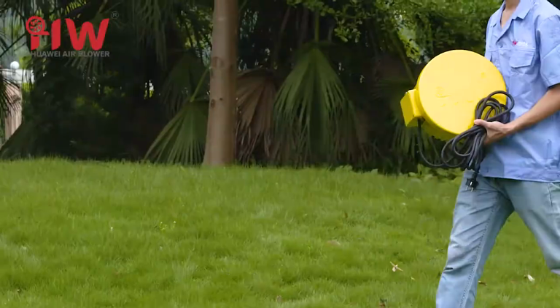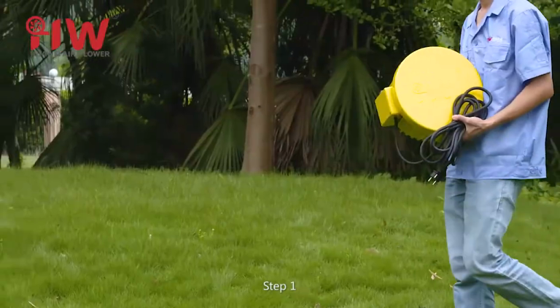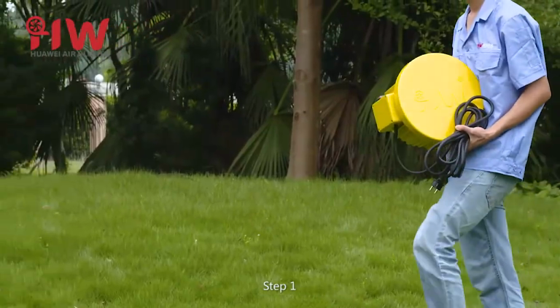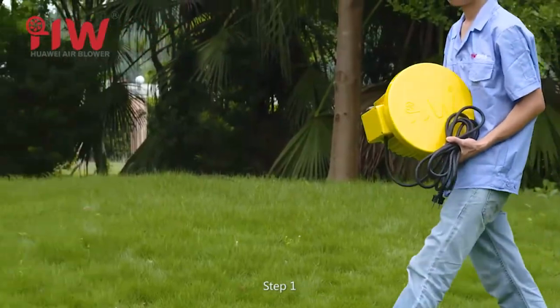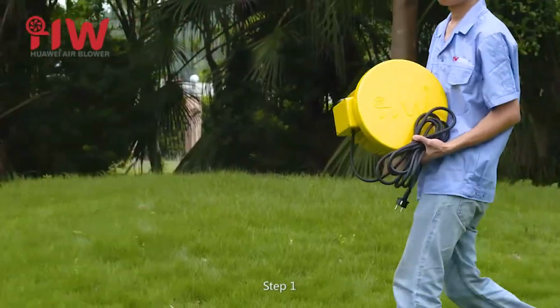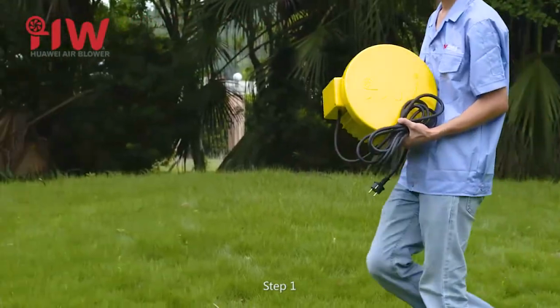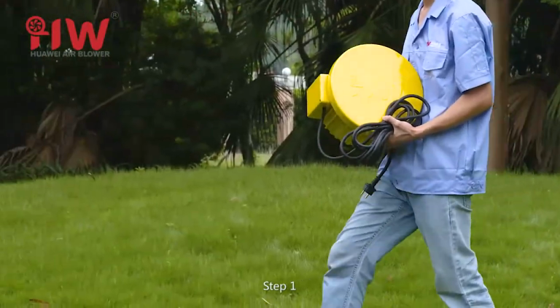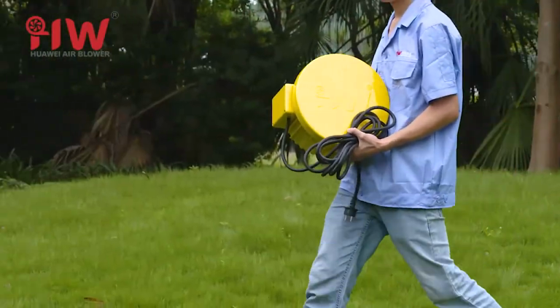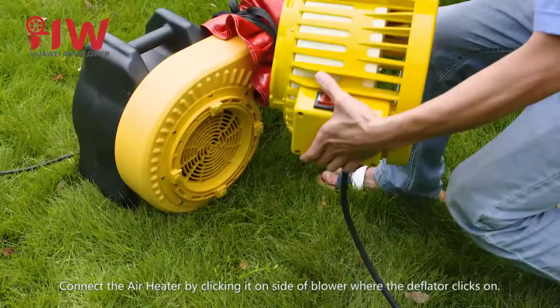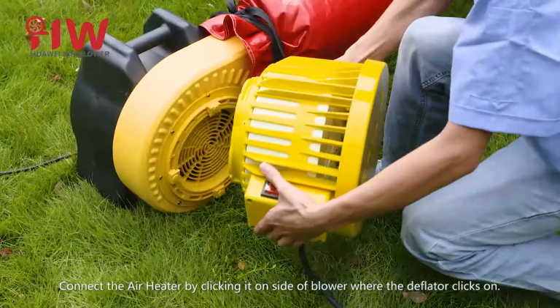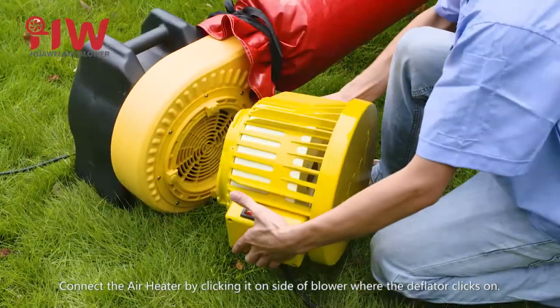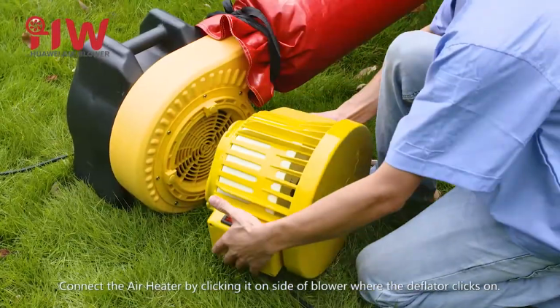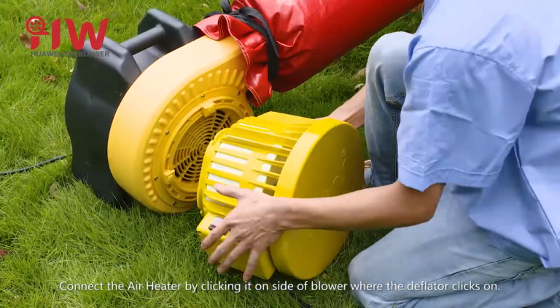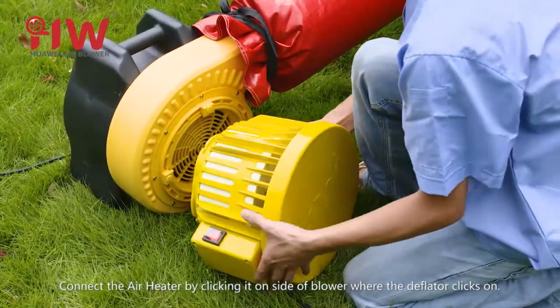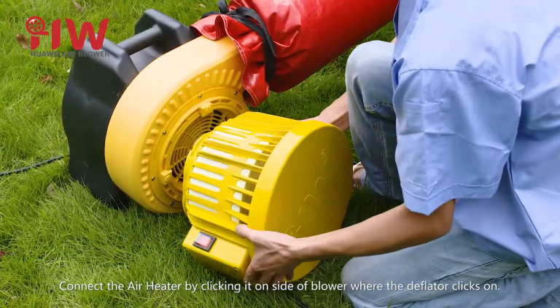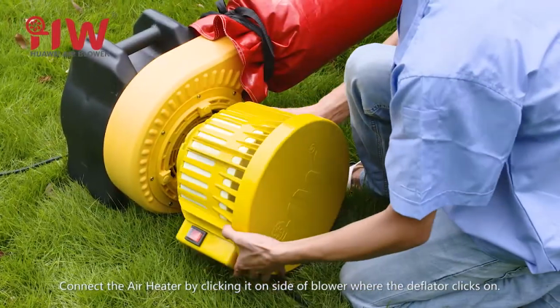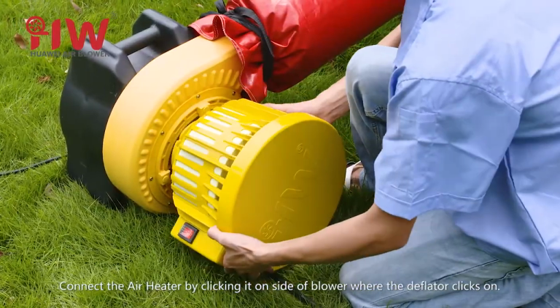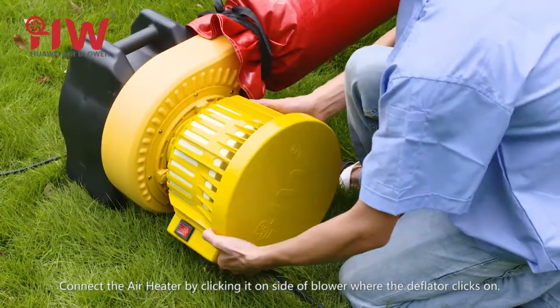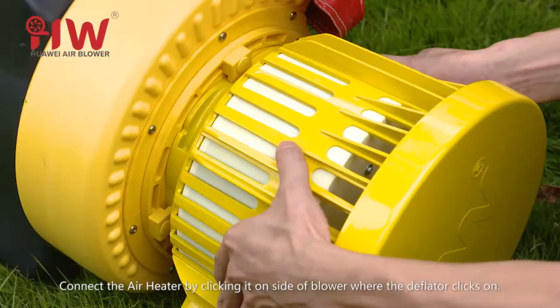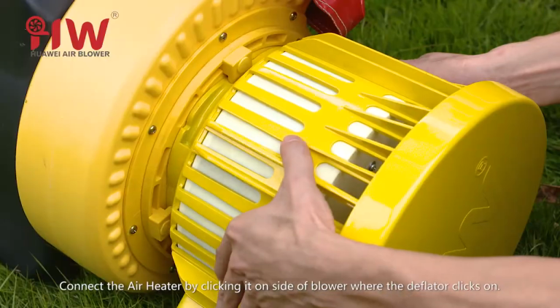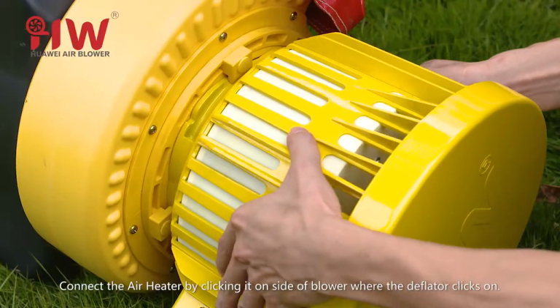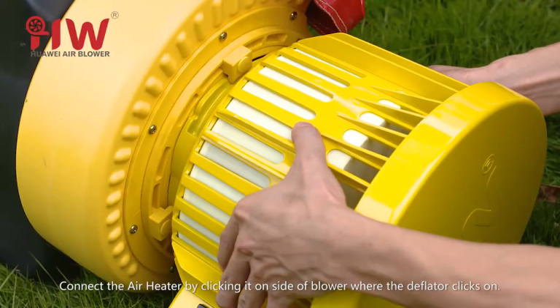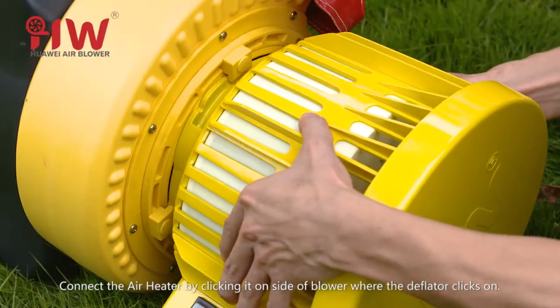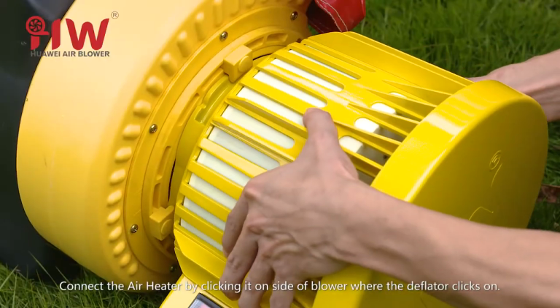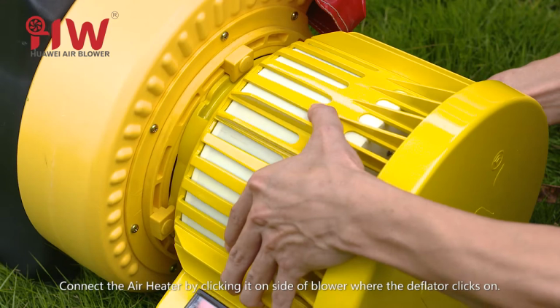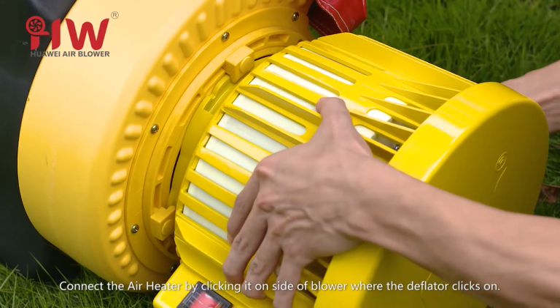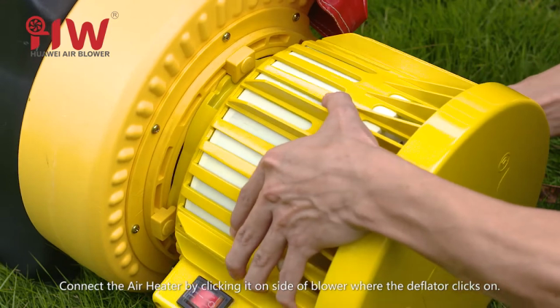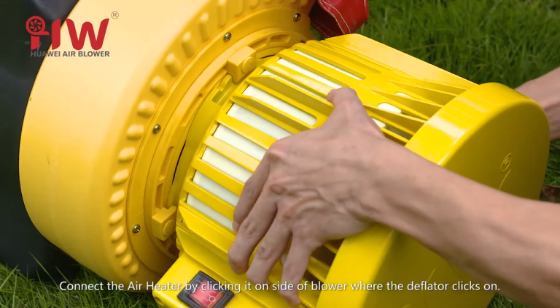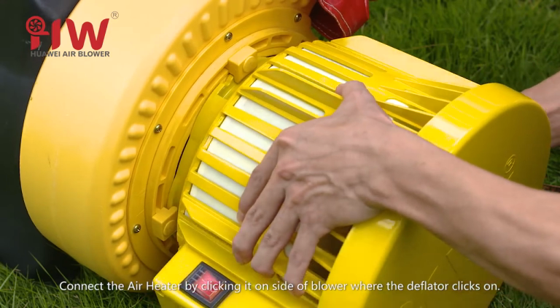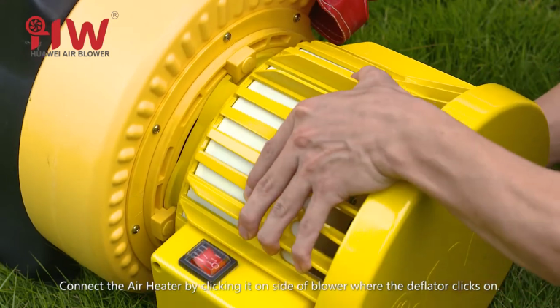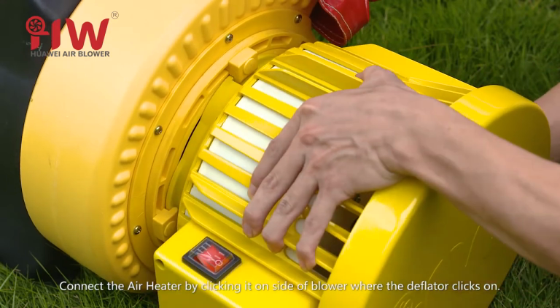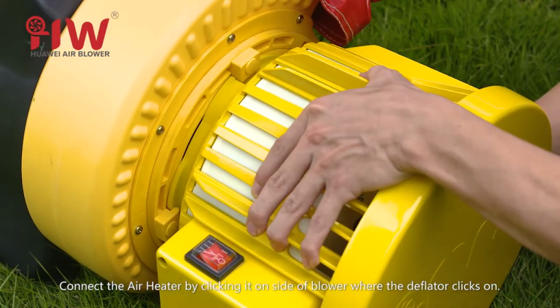Step 1: Connect the air heater by clicking it on the side of the blower where the deflator clicks on.